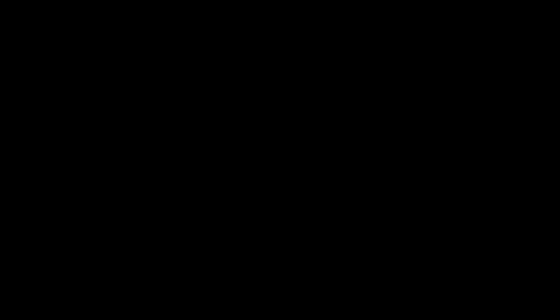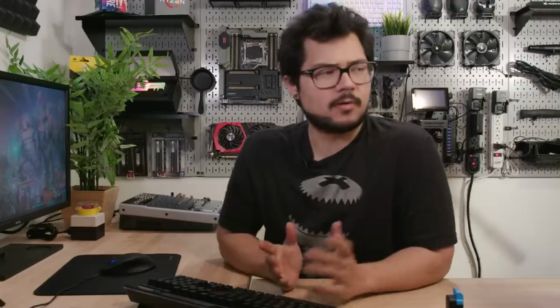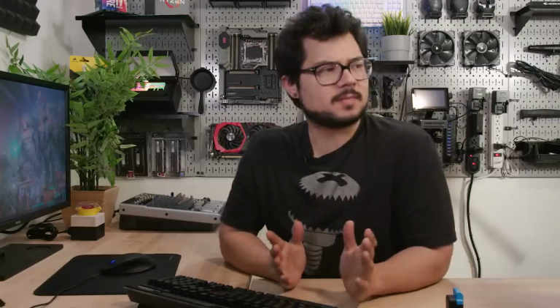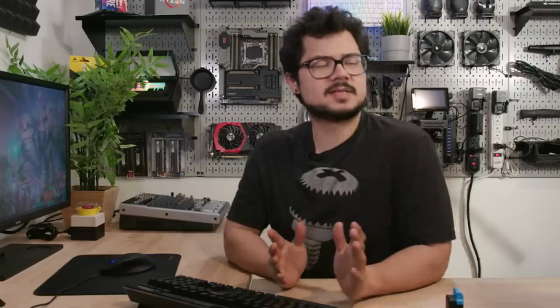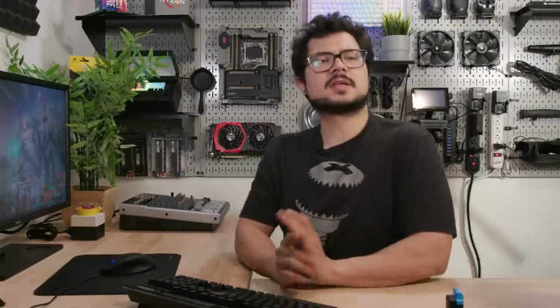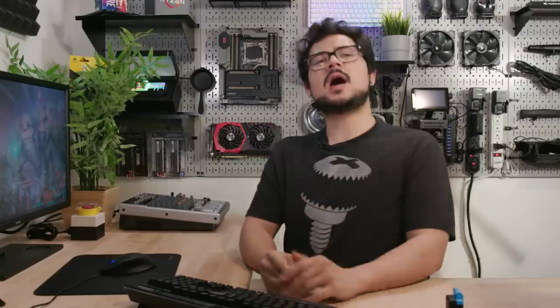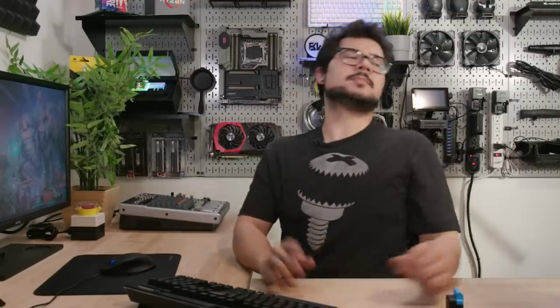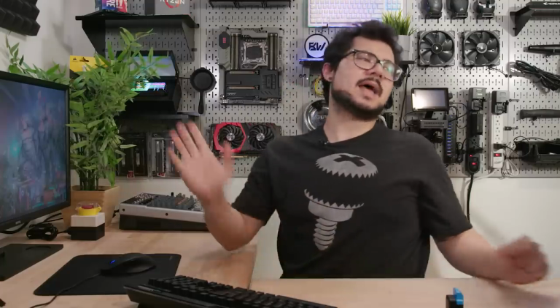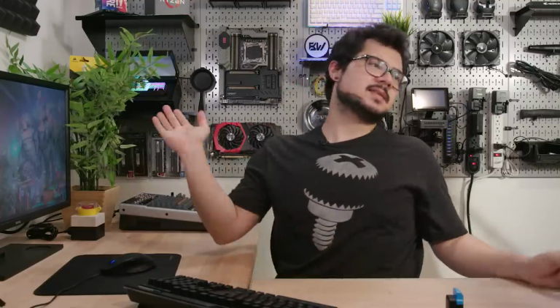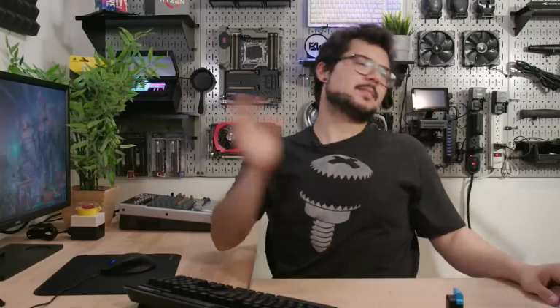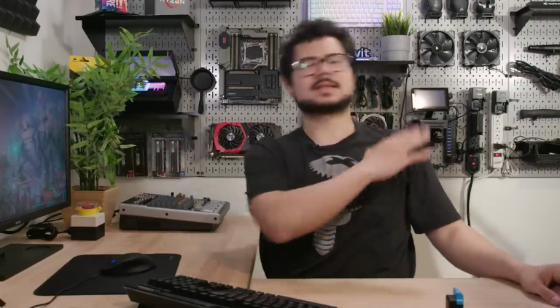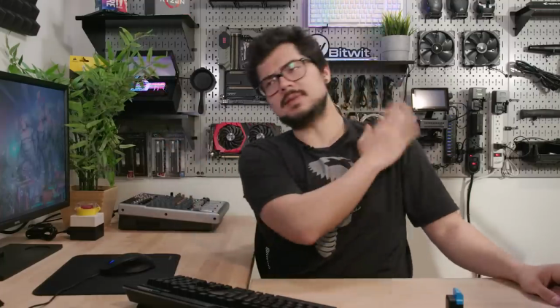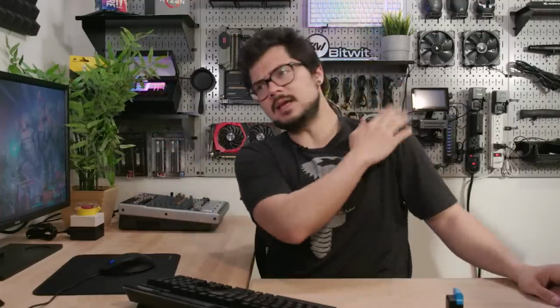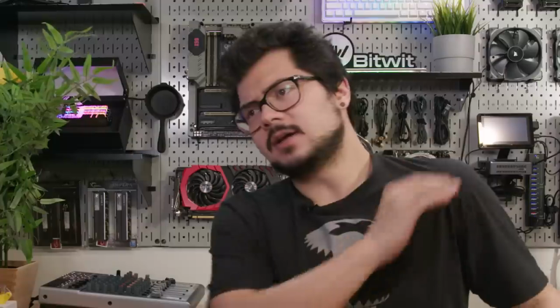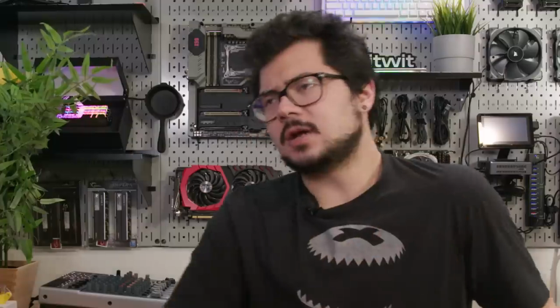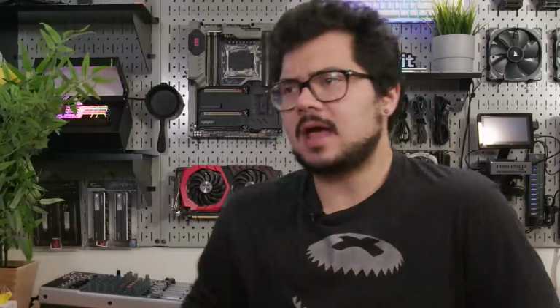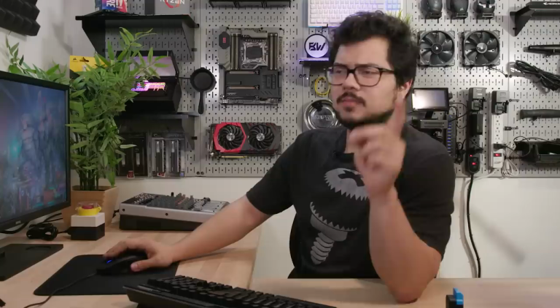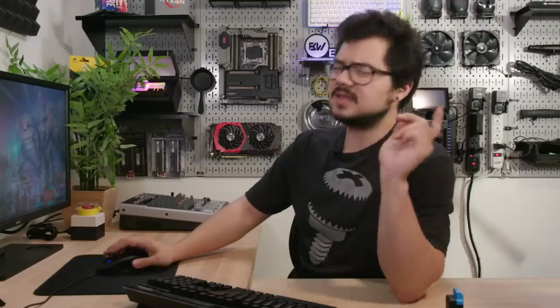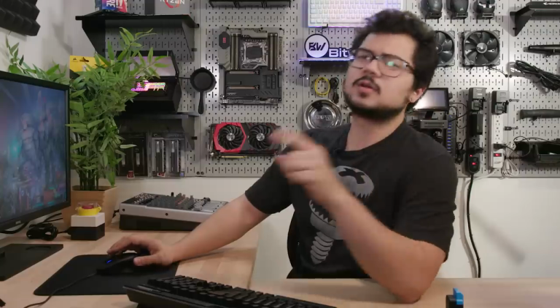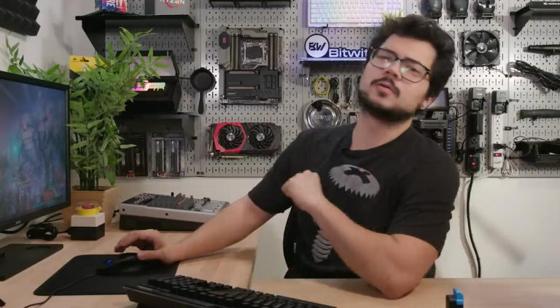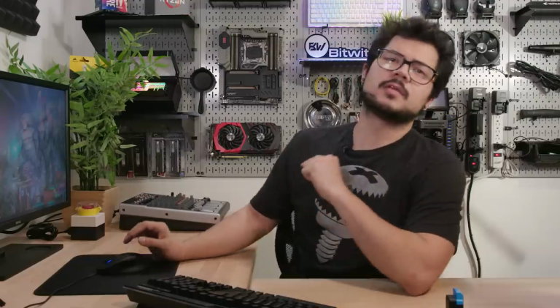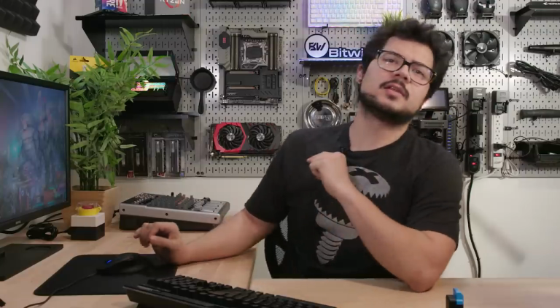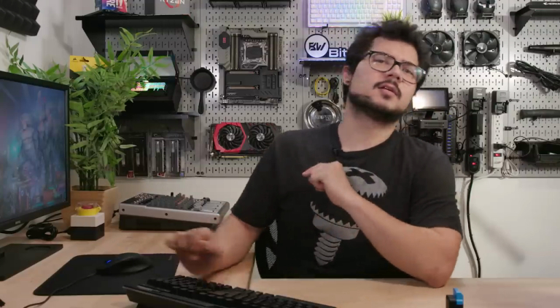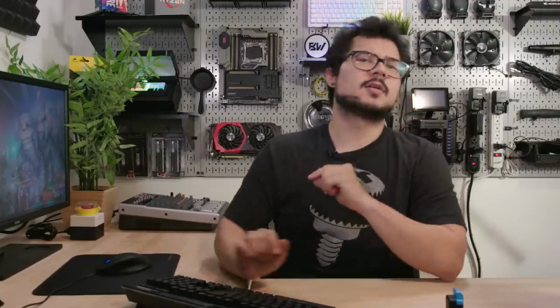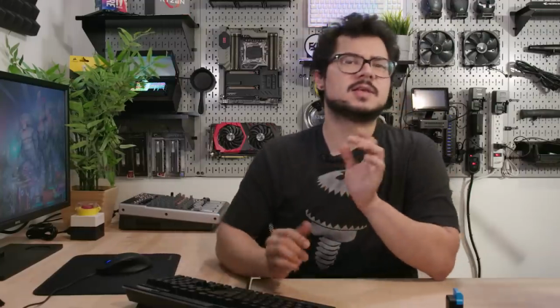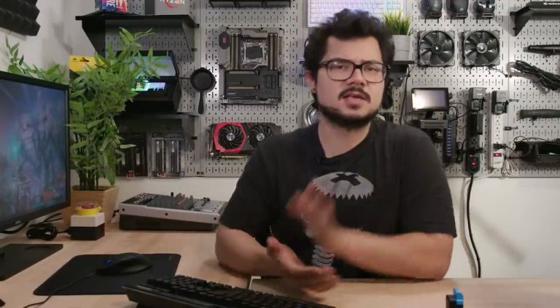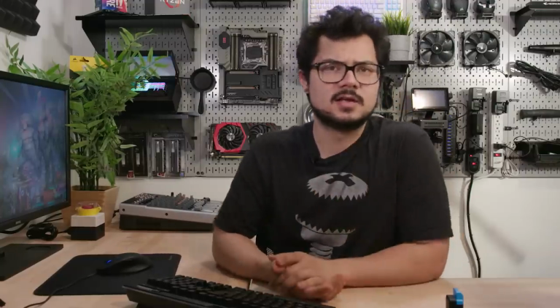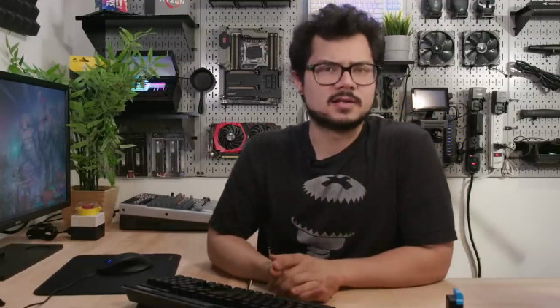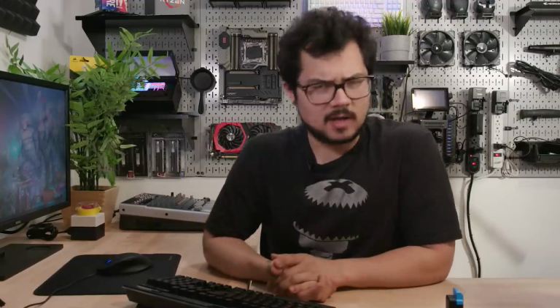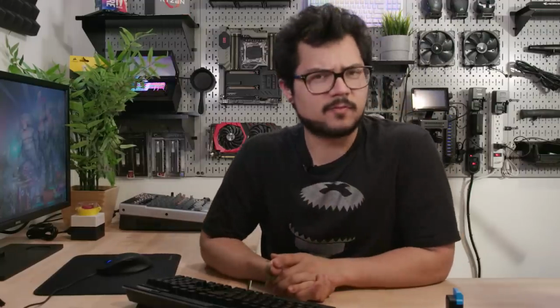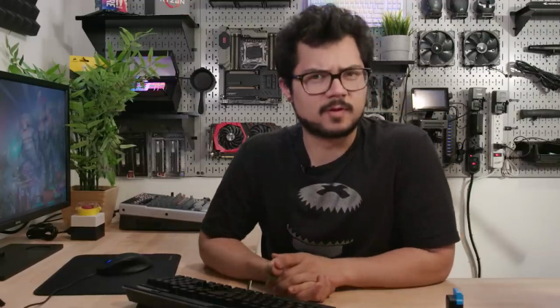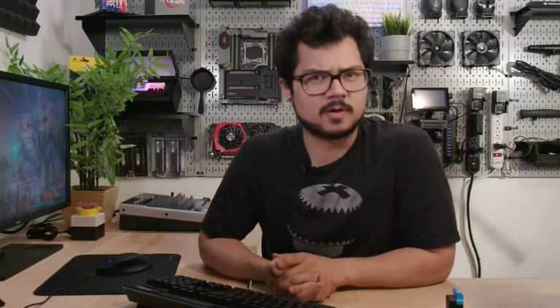All right, the build is looking awesome. Pats on the back to me — good job, Kyle. But what's even cooler than a good-looking PC is a well-performing one.